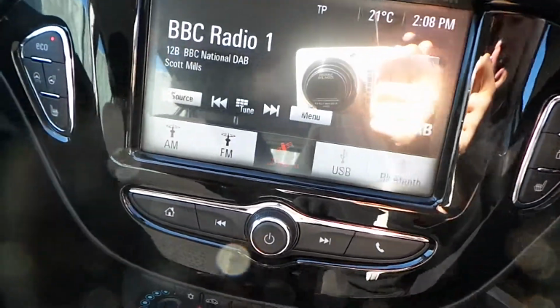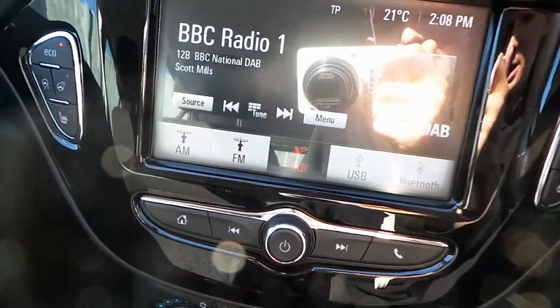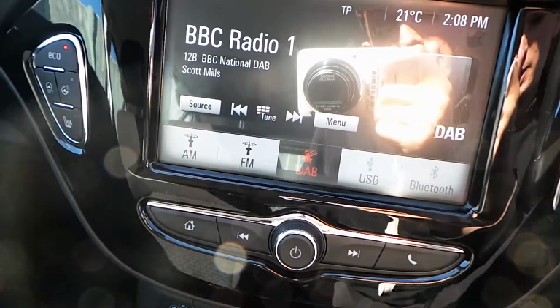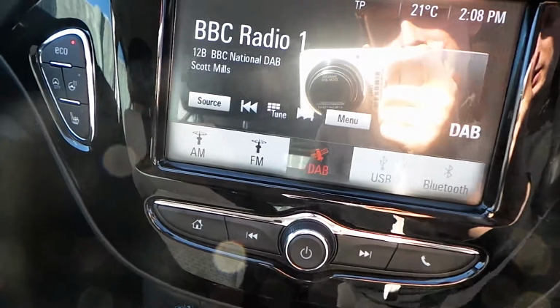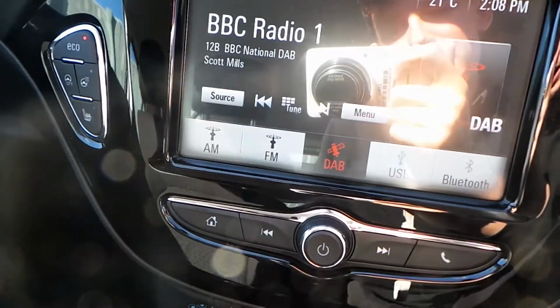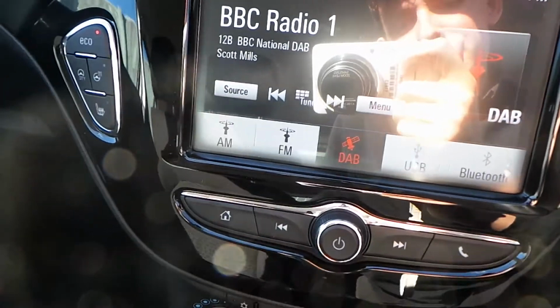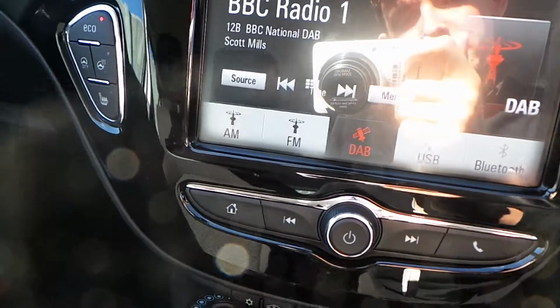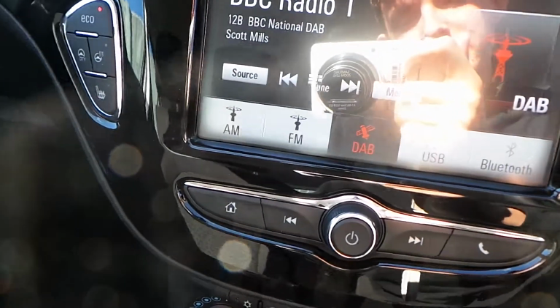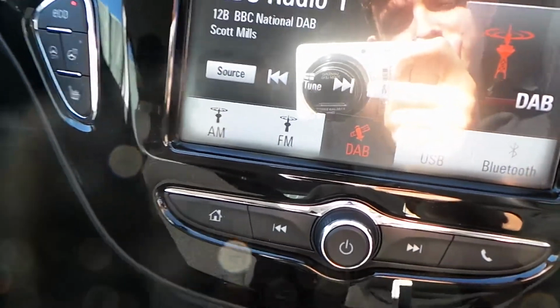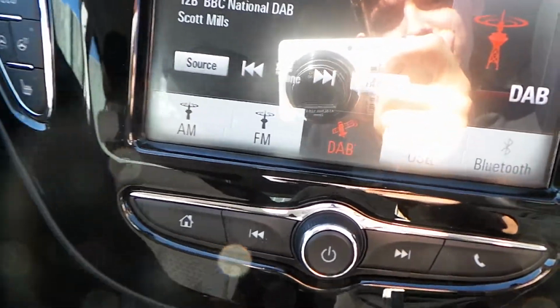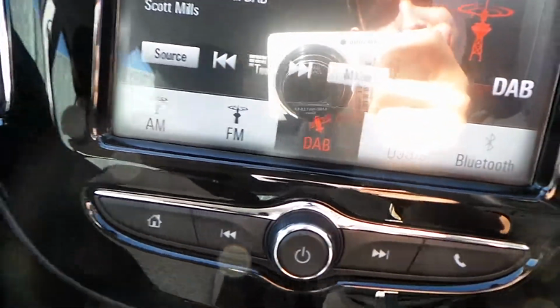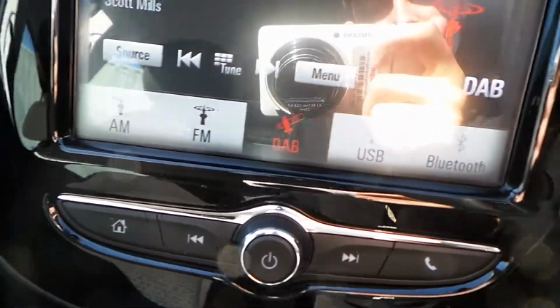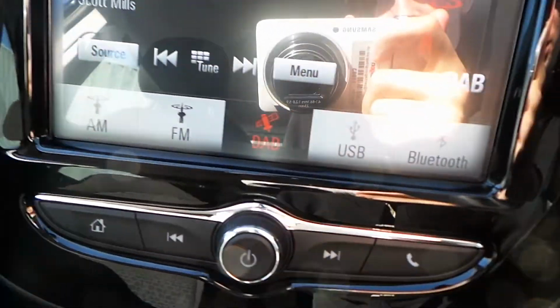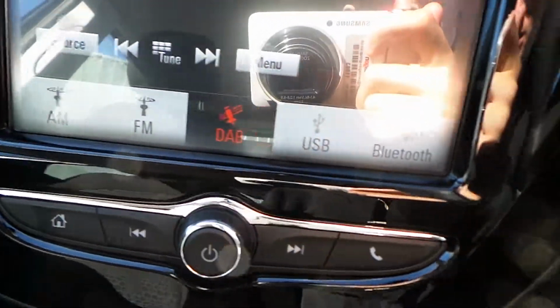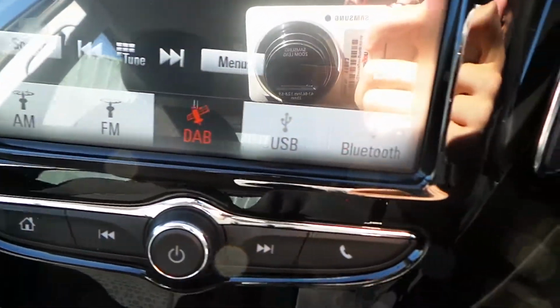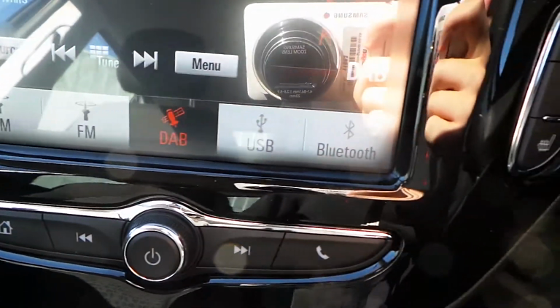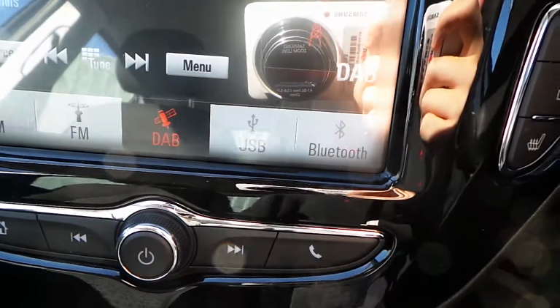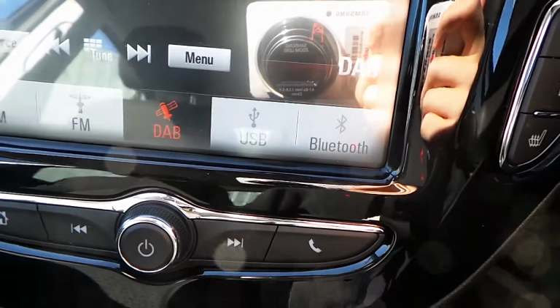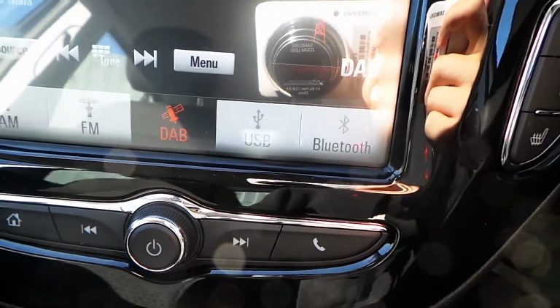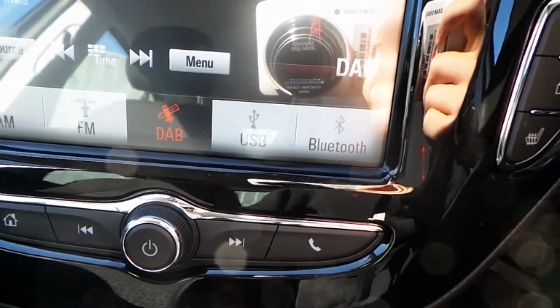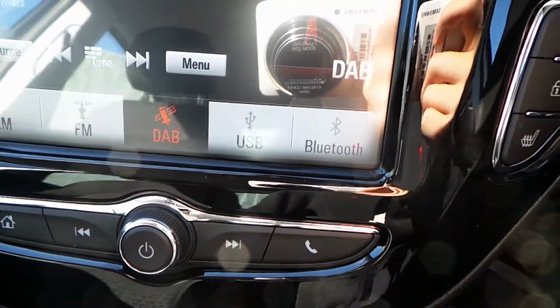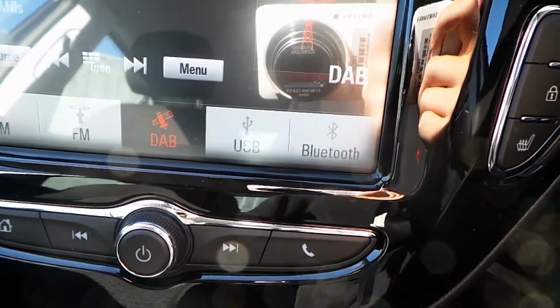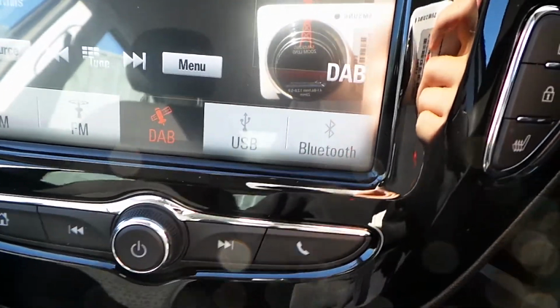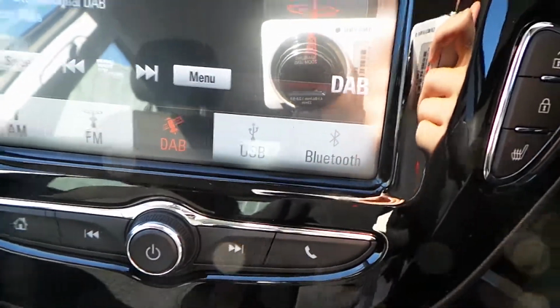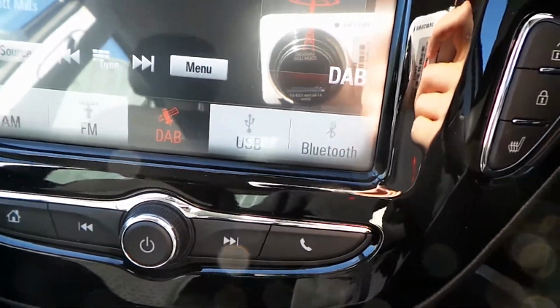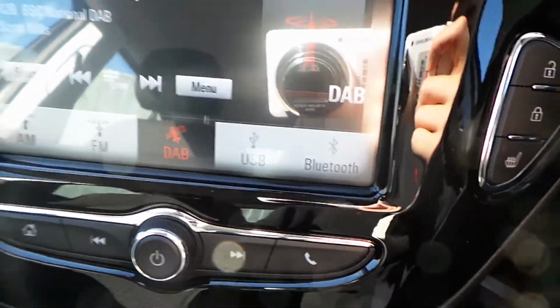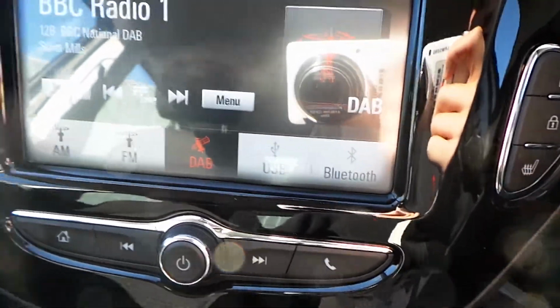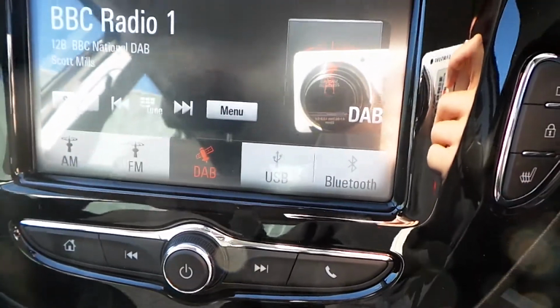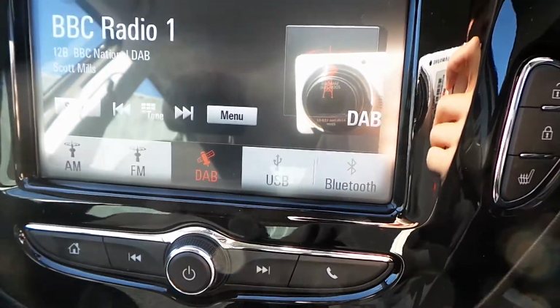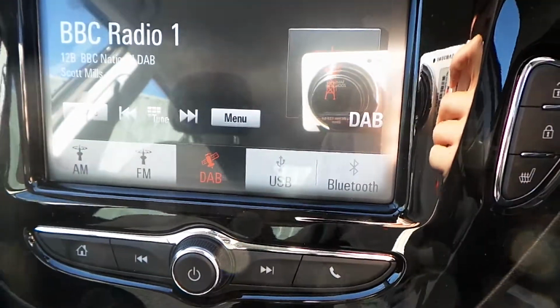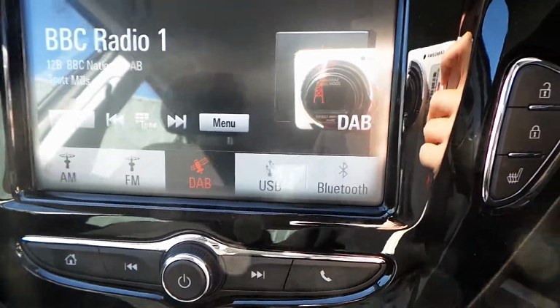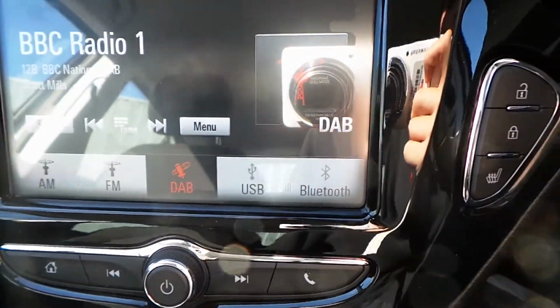Moving on to the in-car entertainment, the audio options are fitted with FM, AM and DAB radio stations, as well as Bluetooth and USB connectivity if required.